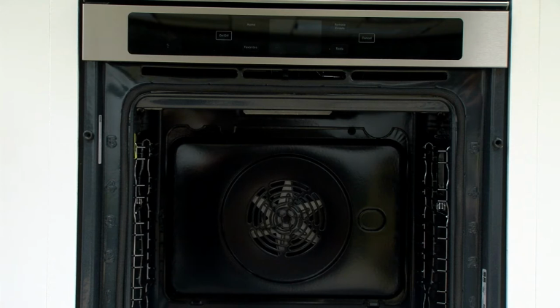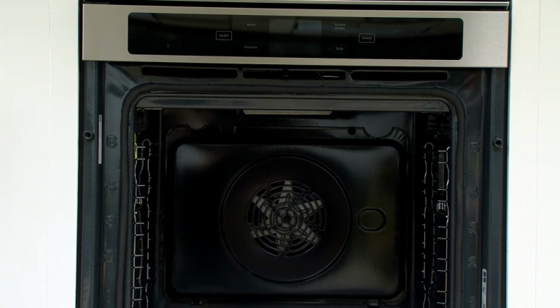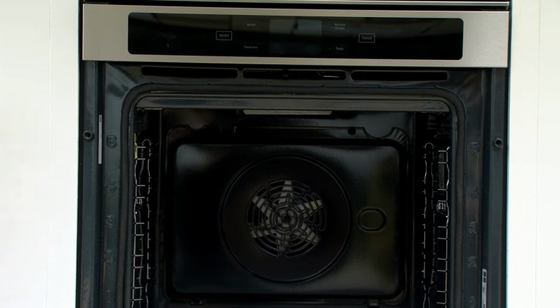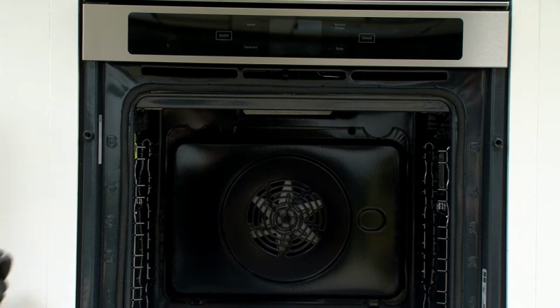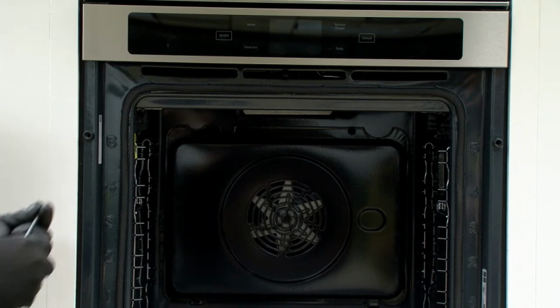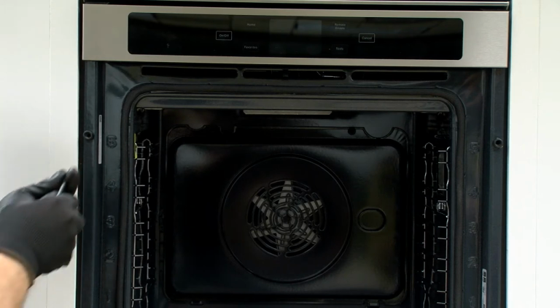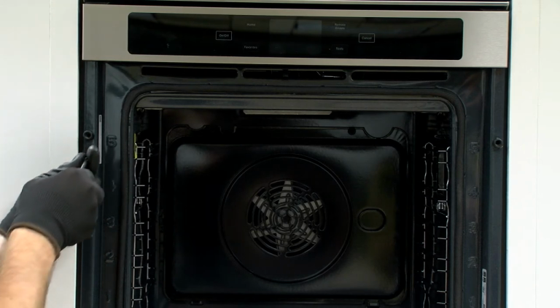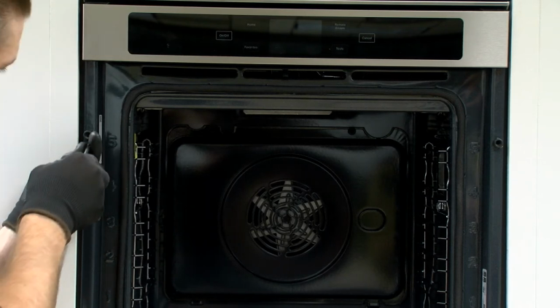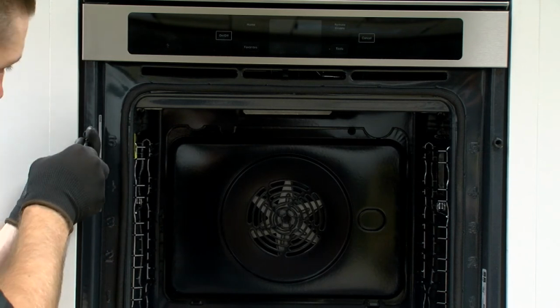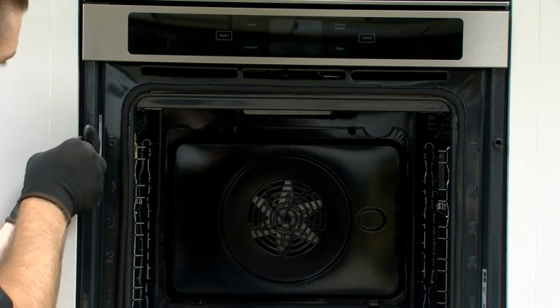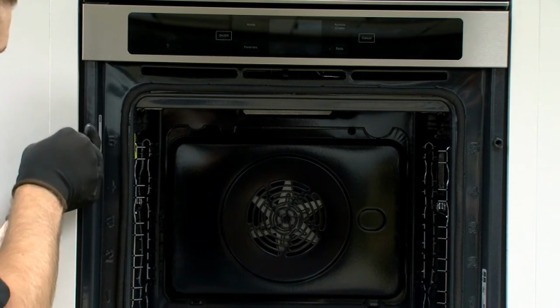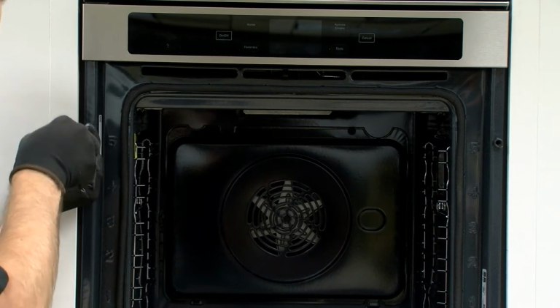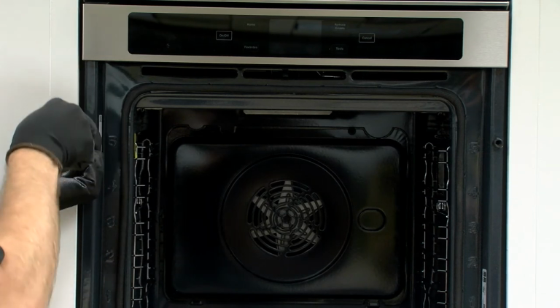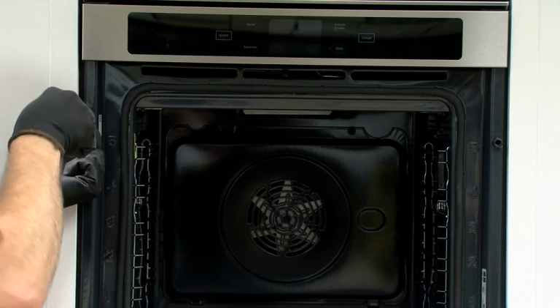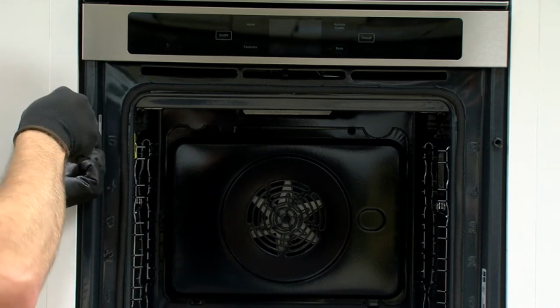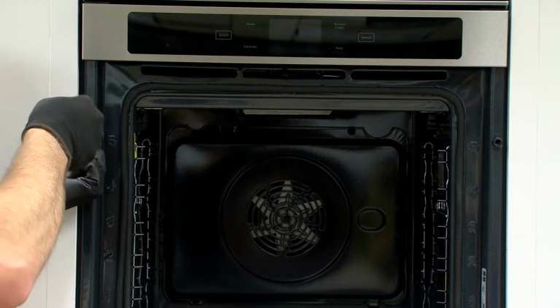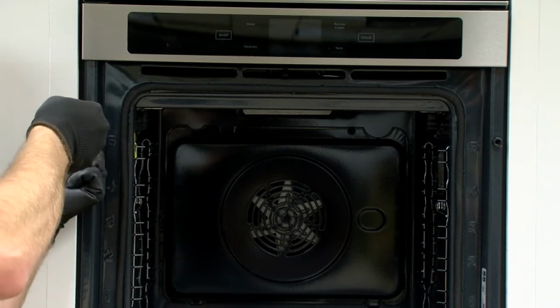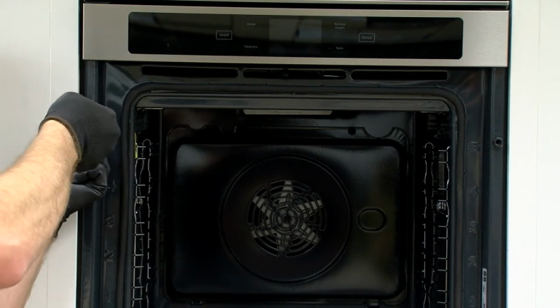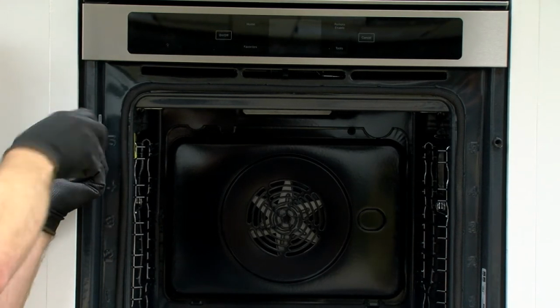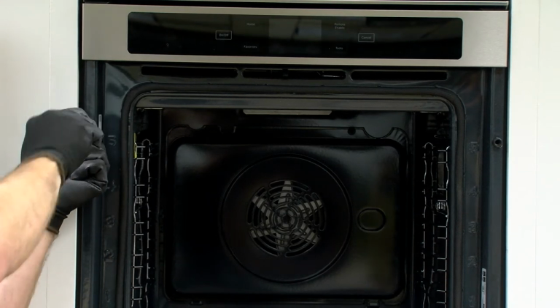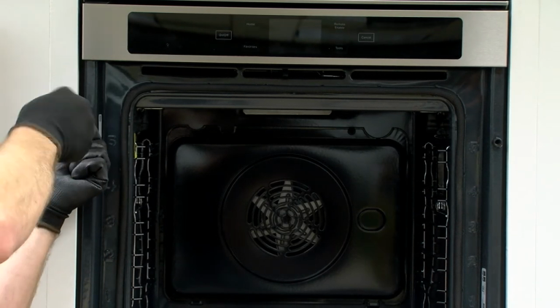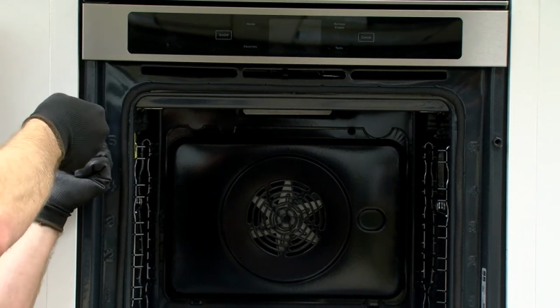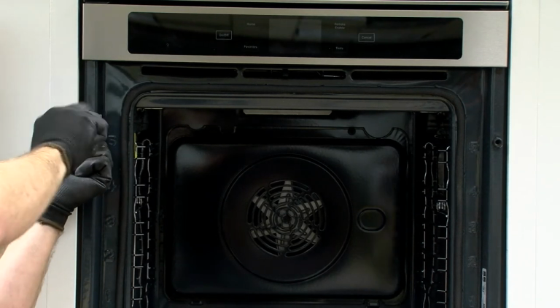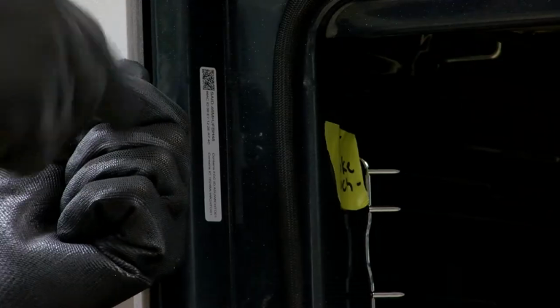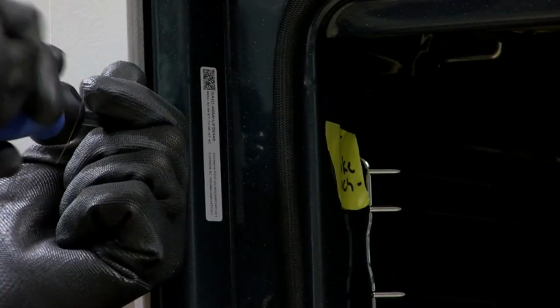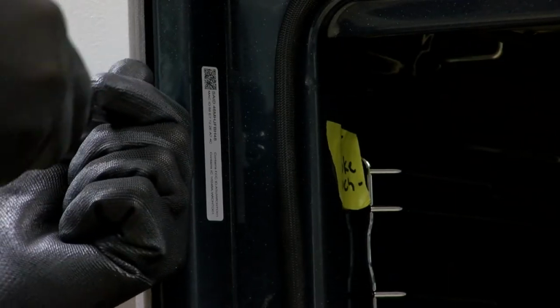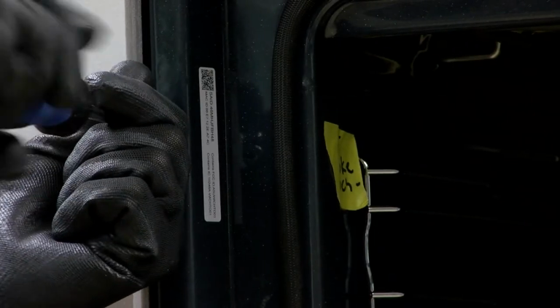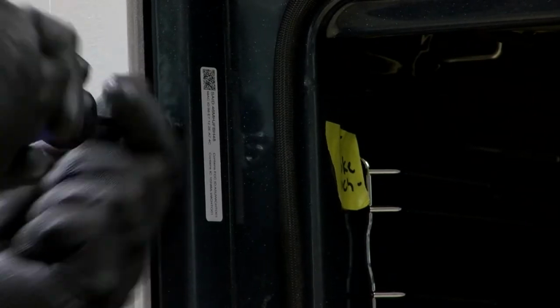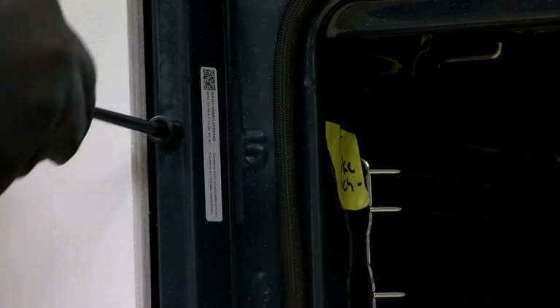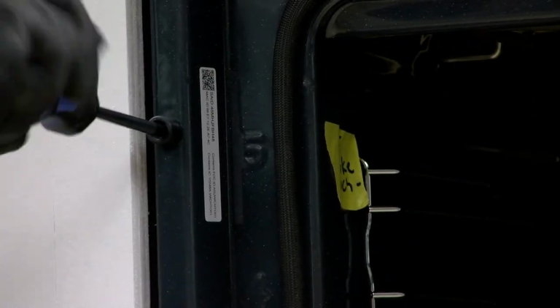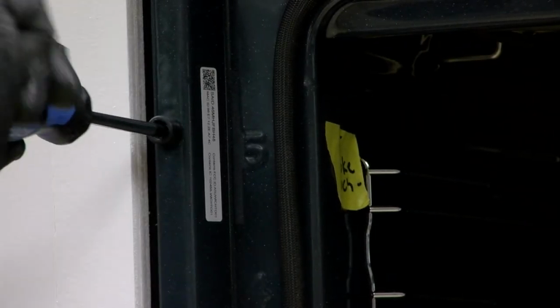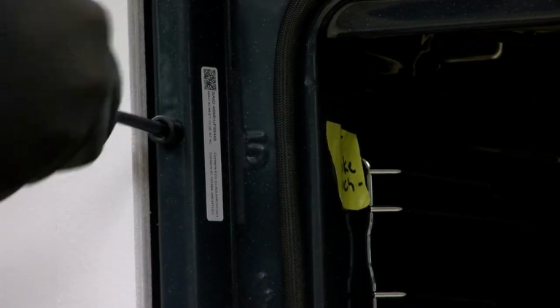Securely fasten the oven to the cabinet using the two self-tapping screws provided.